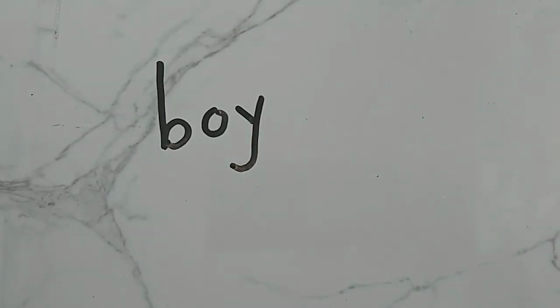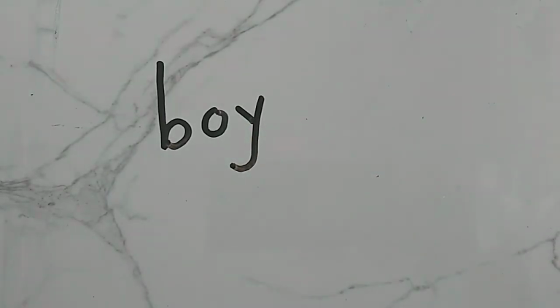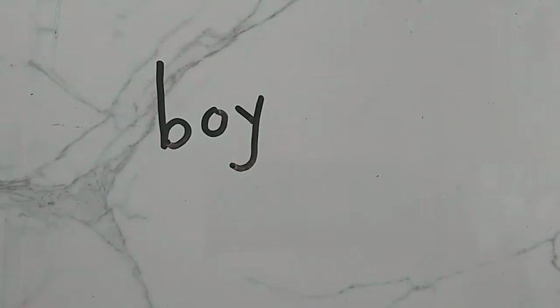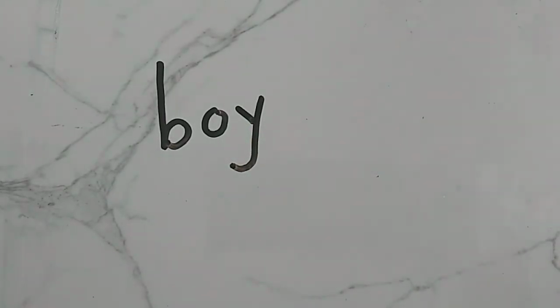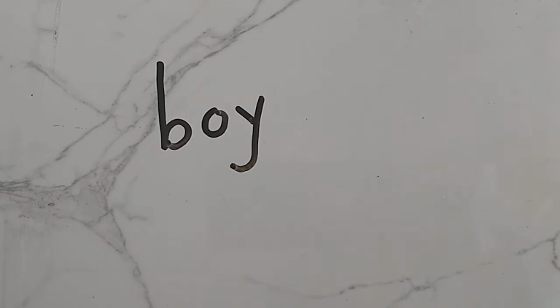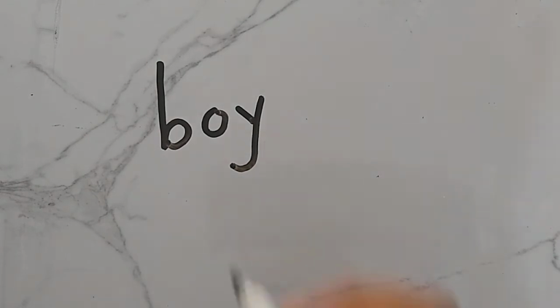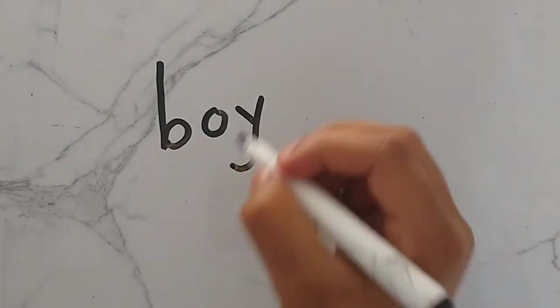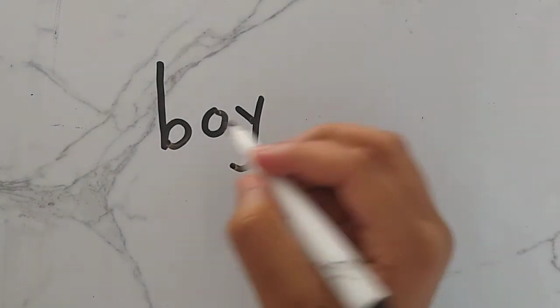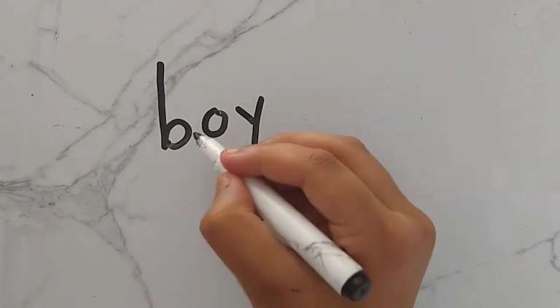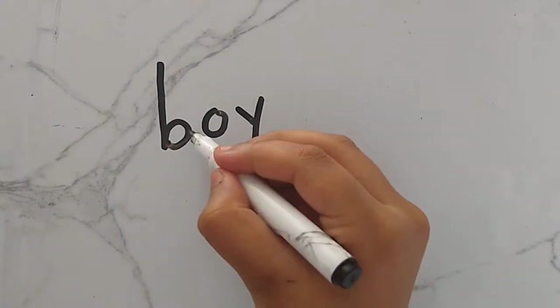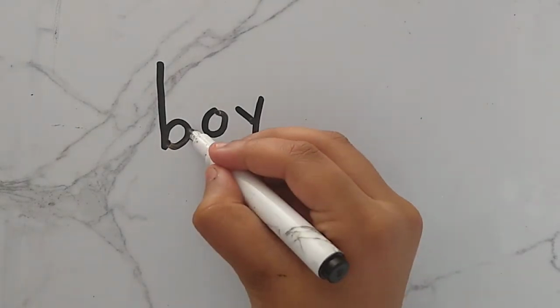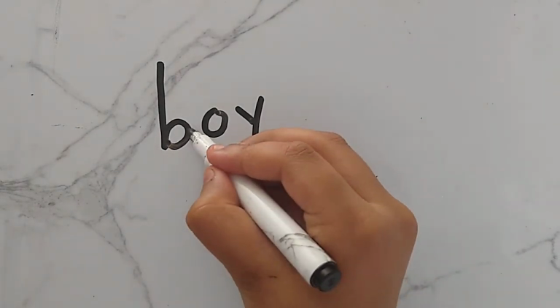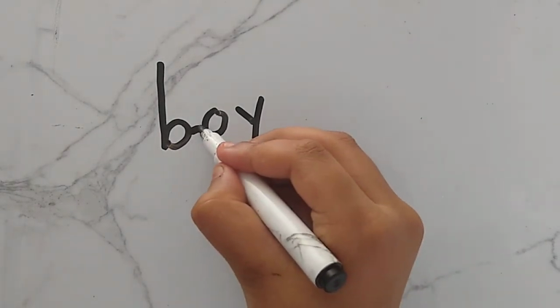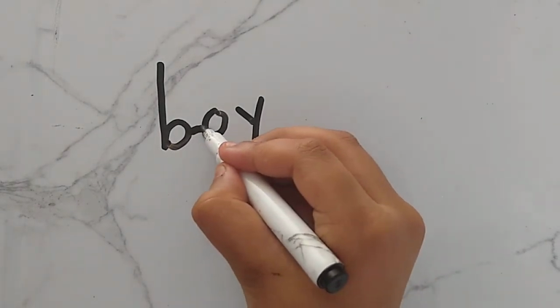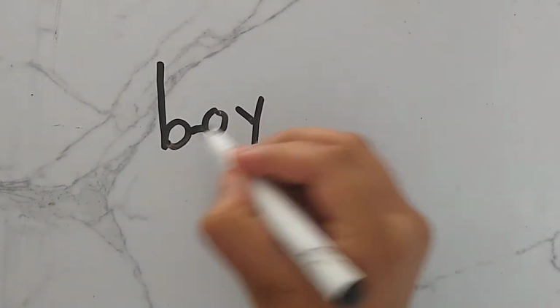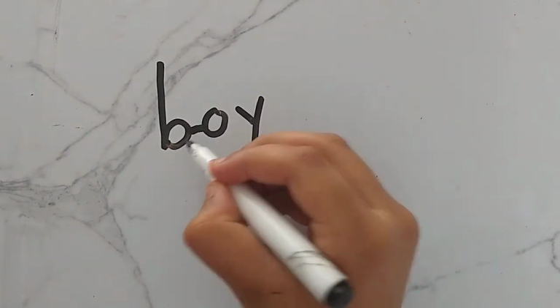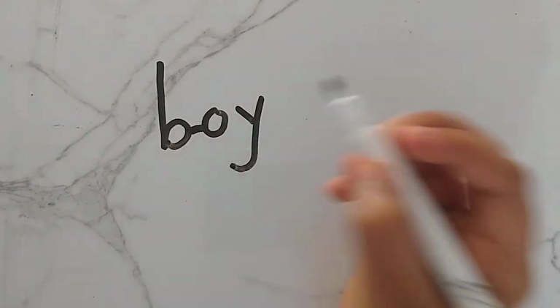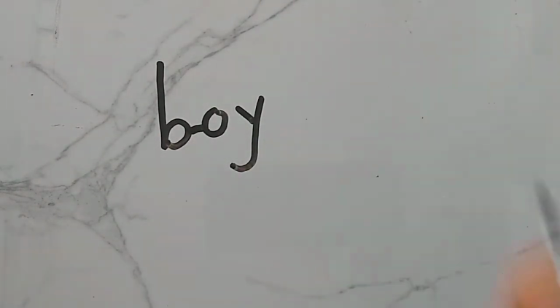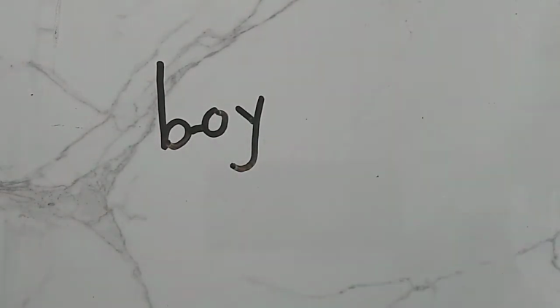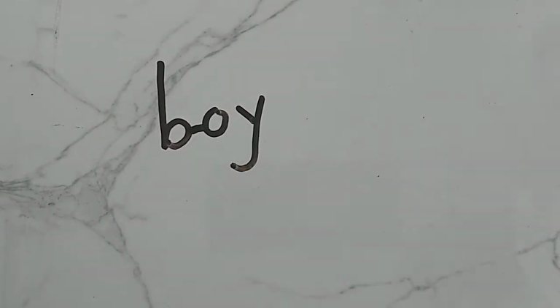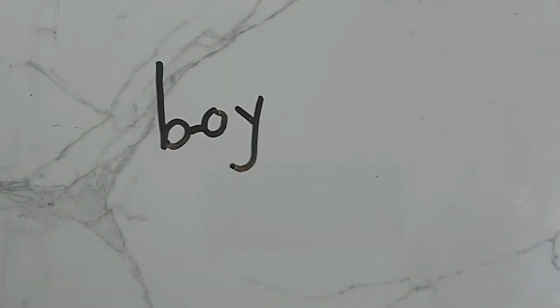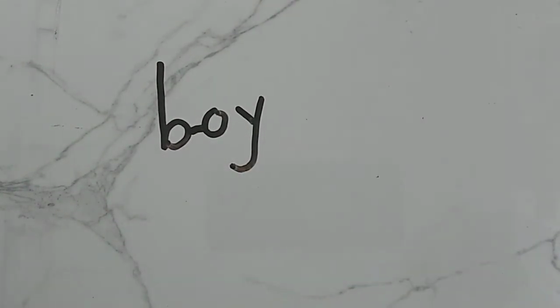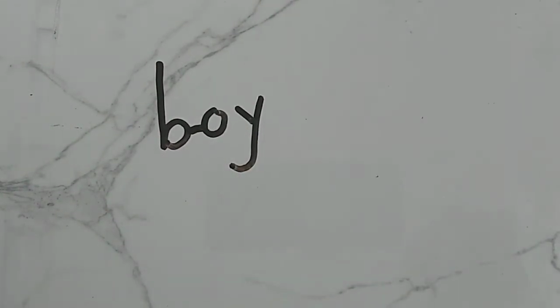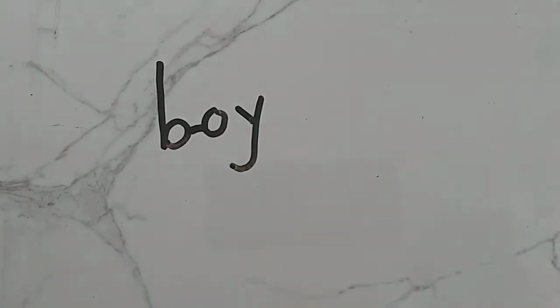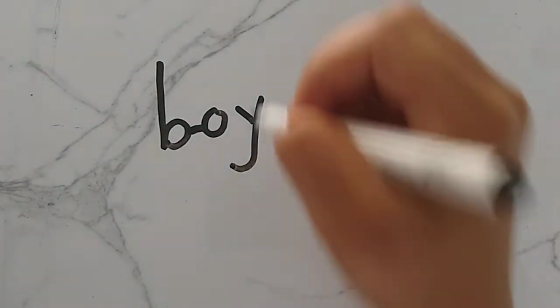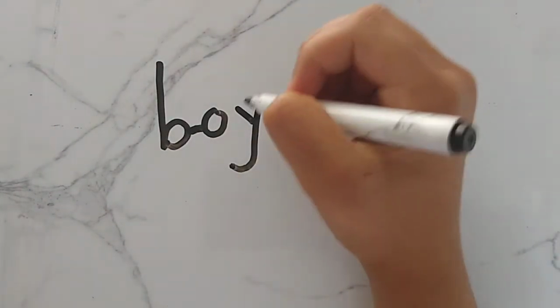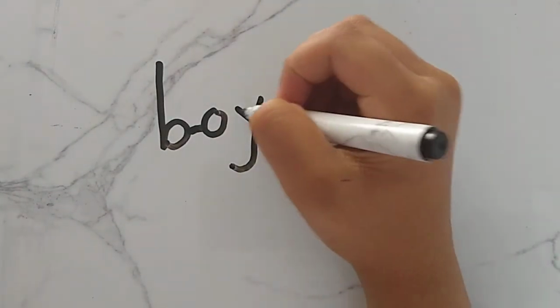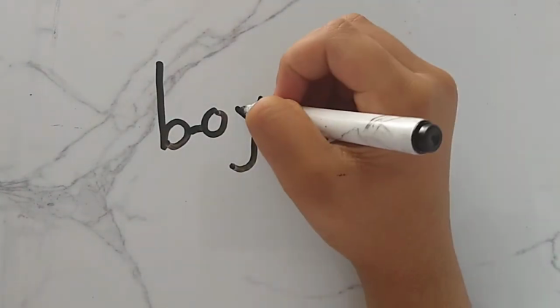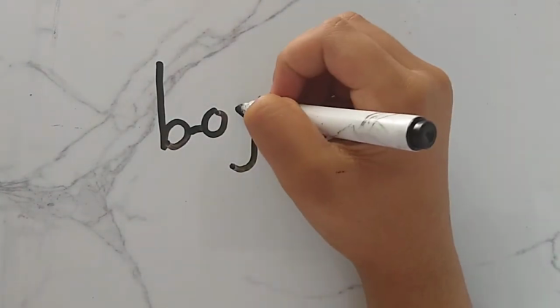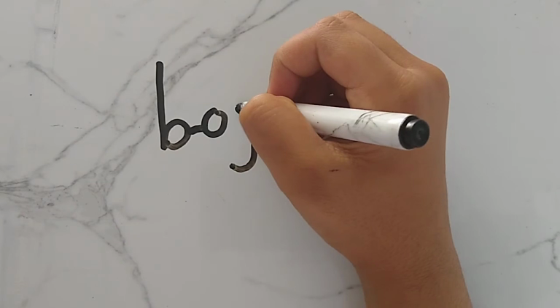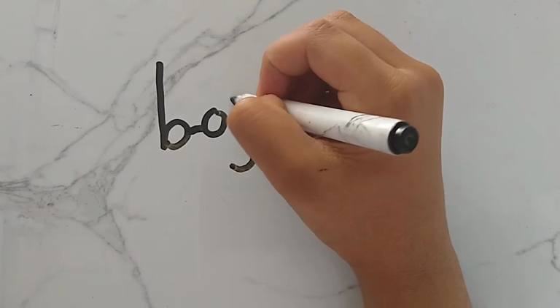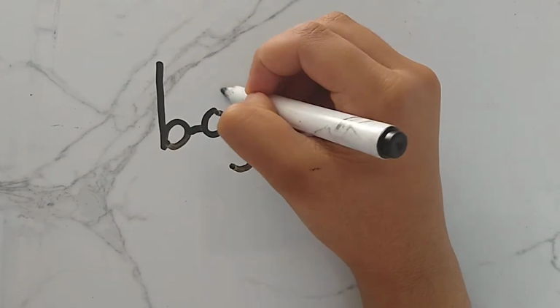Now we will make the boy's glasses. Now we will make the boy's hair.